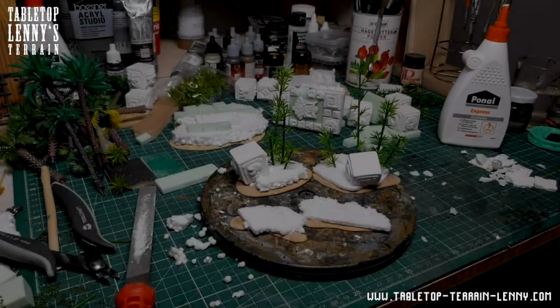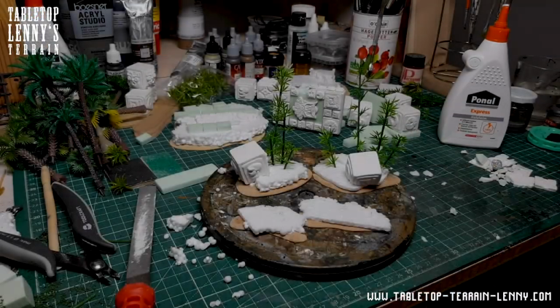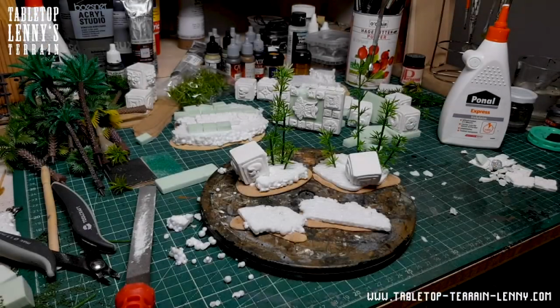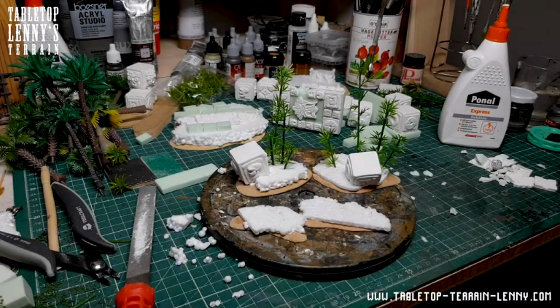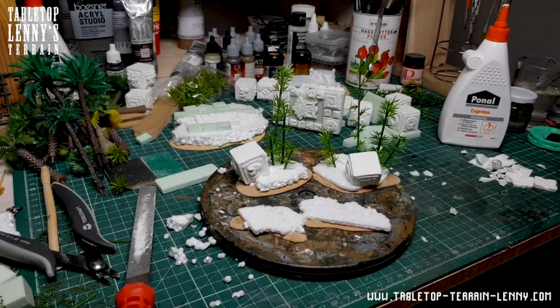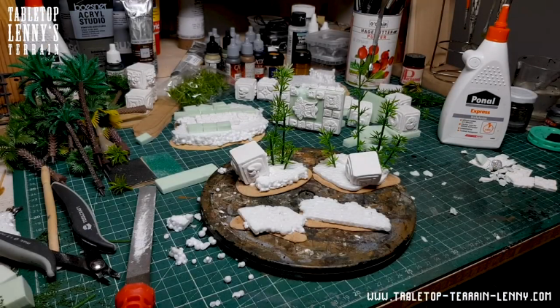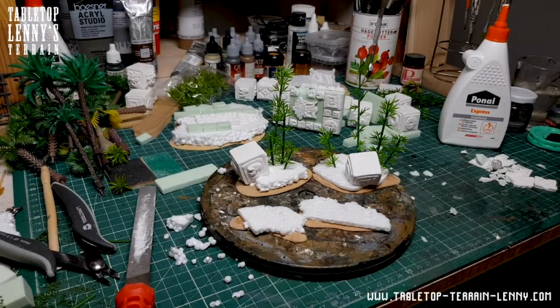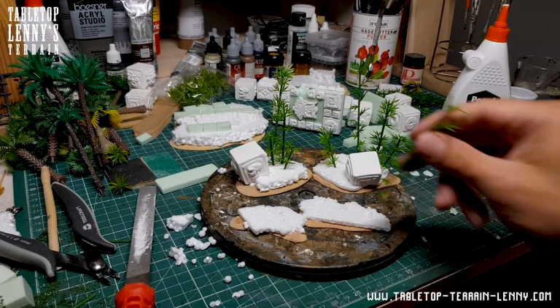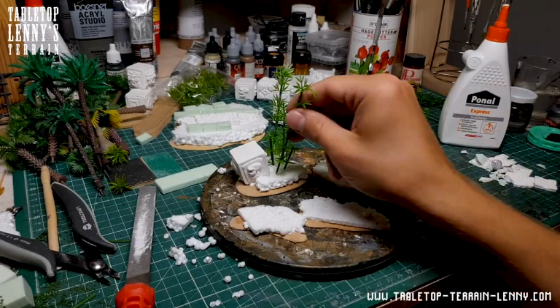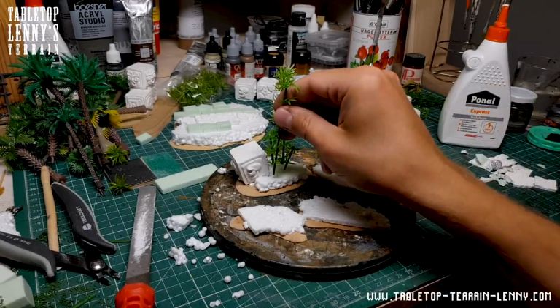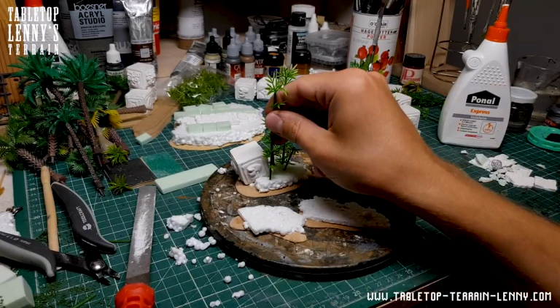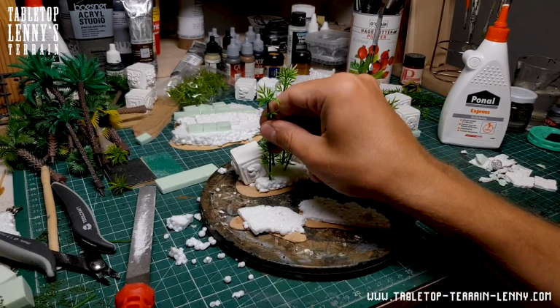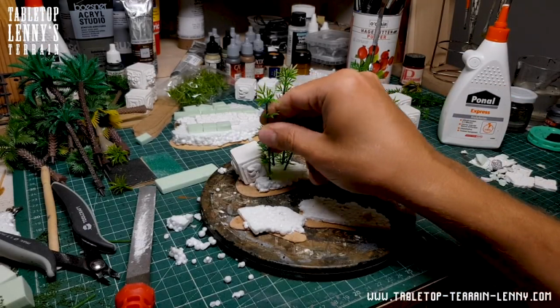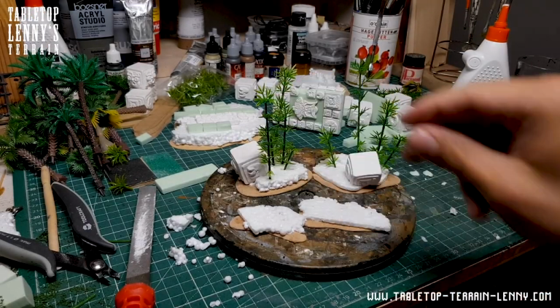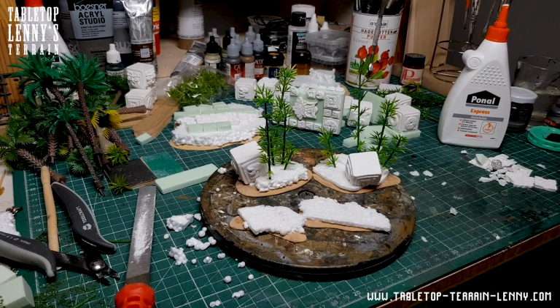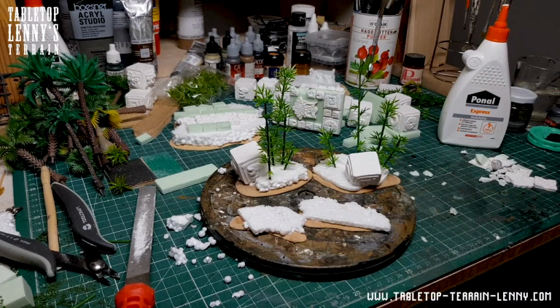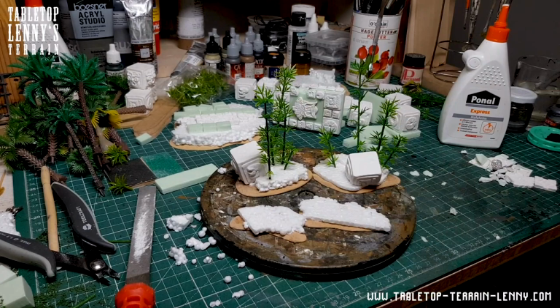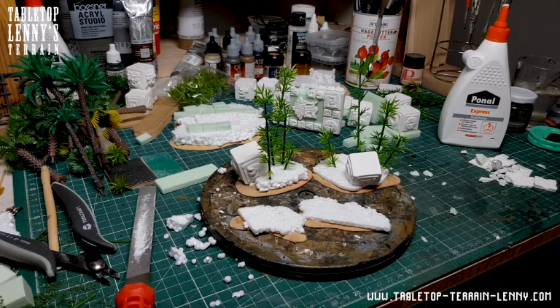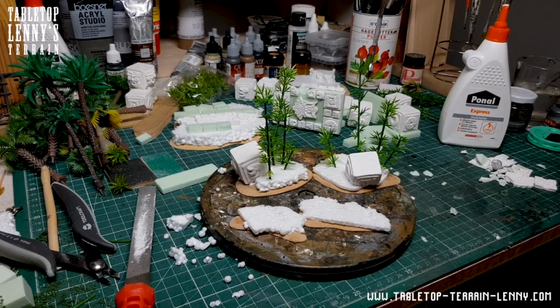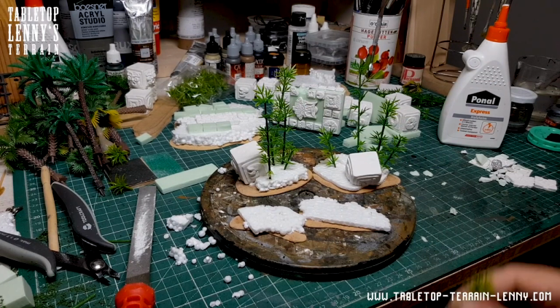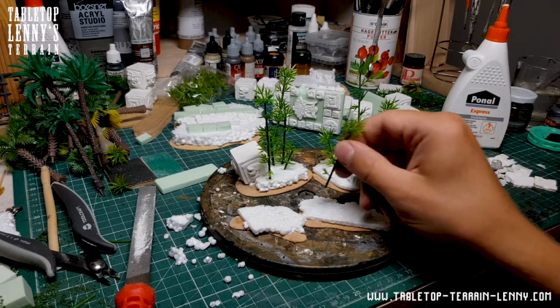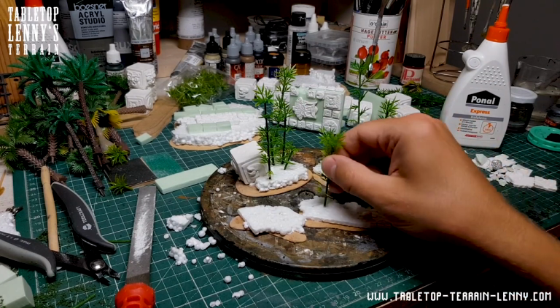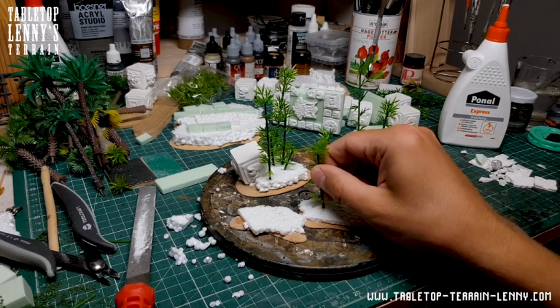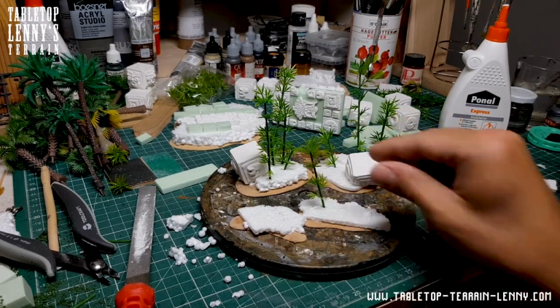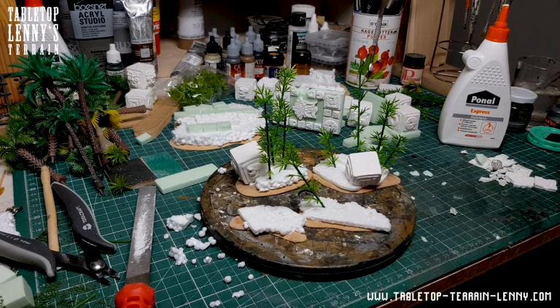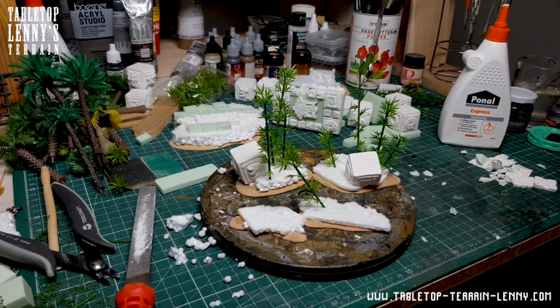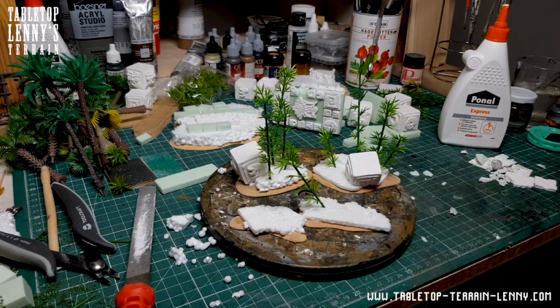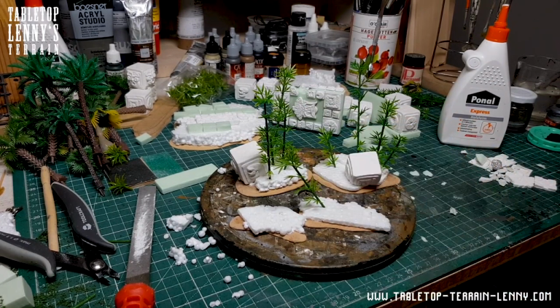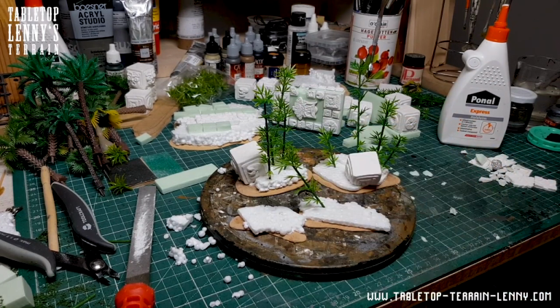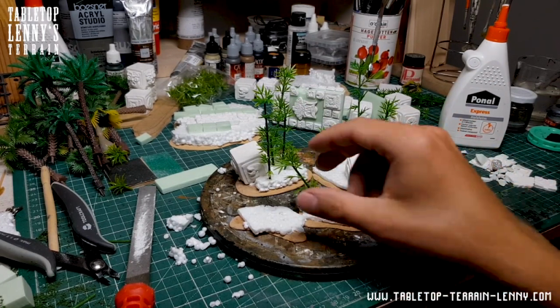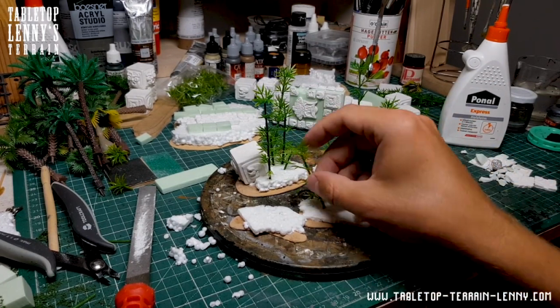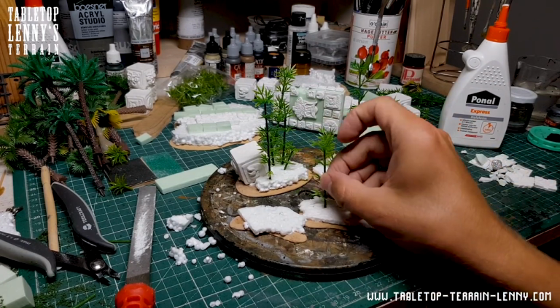Testing the plastic bamboo. Now you get an idea how this terrain will look on the table.